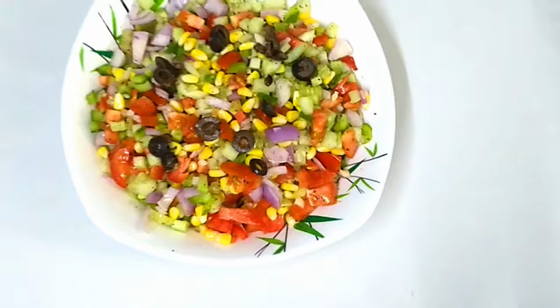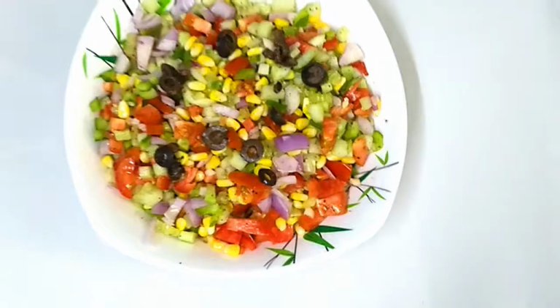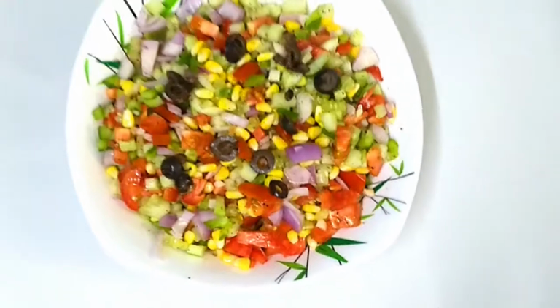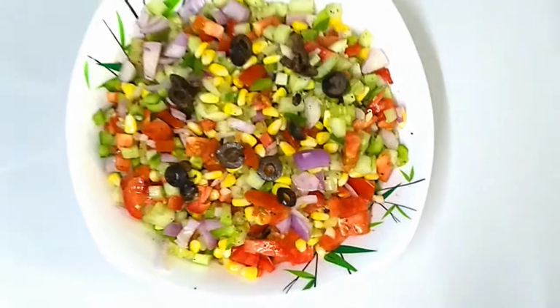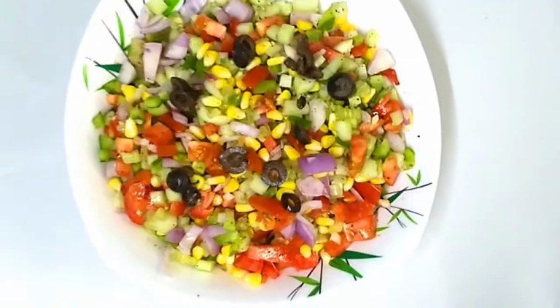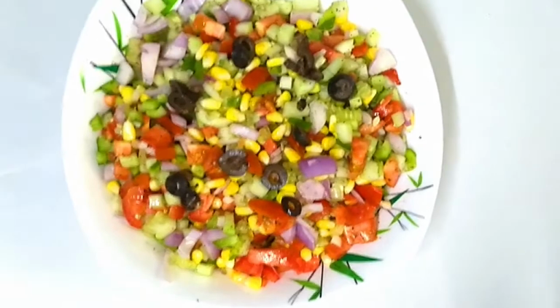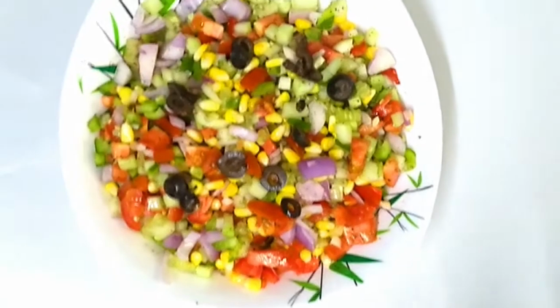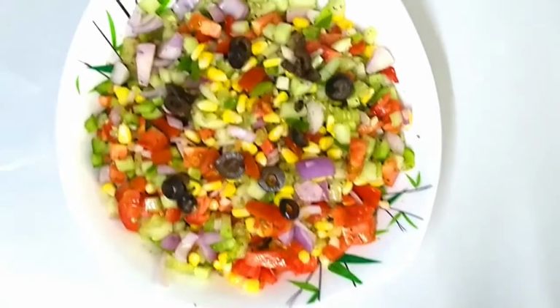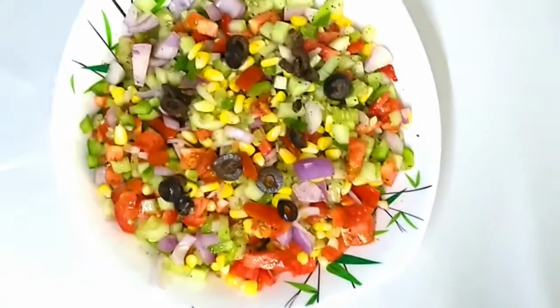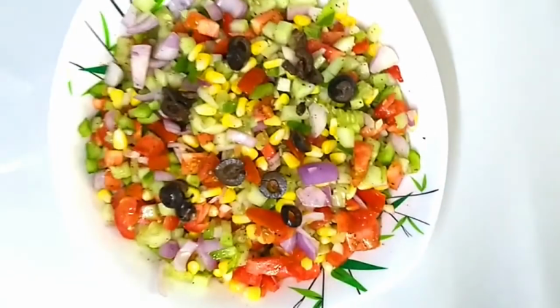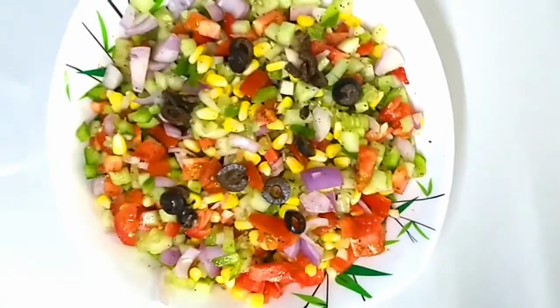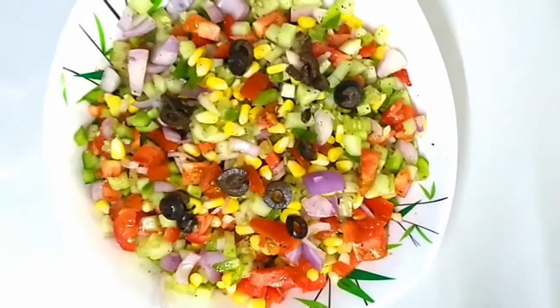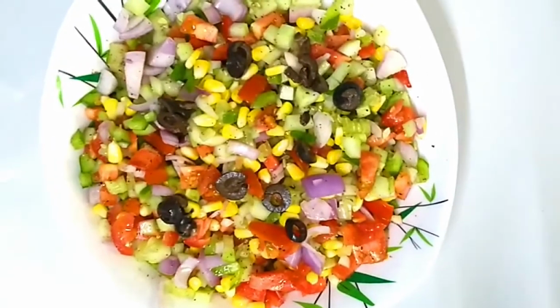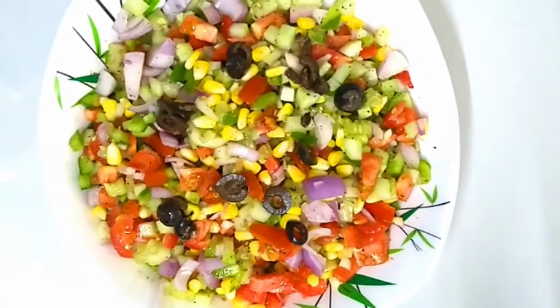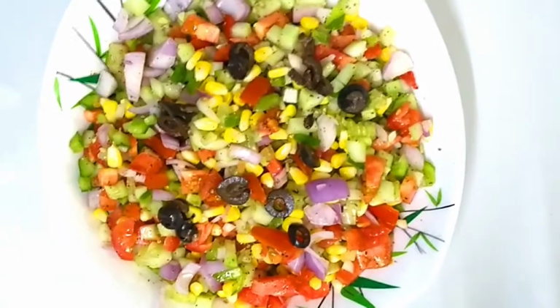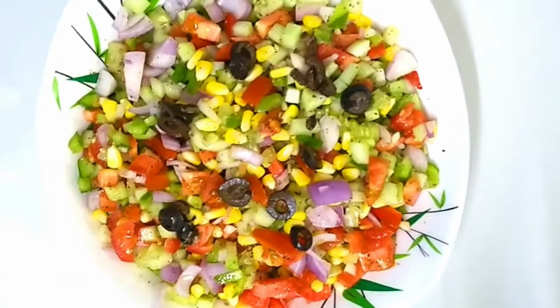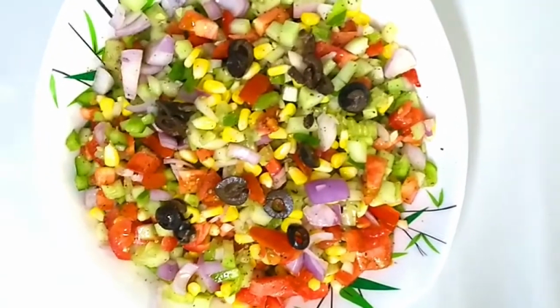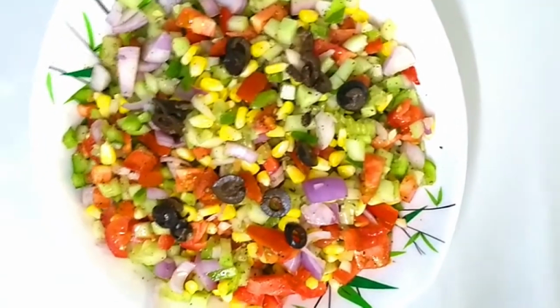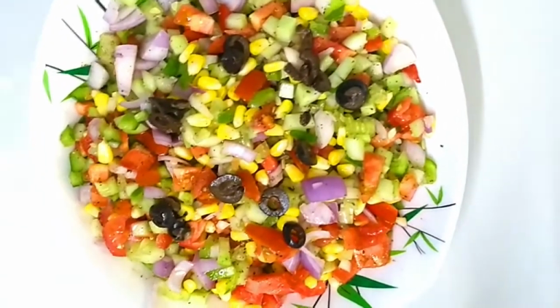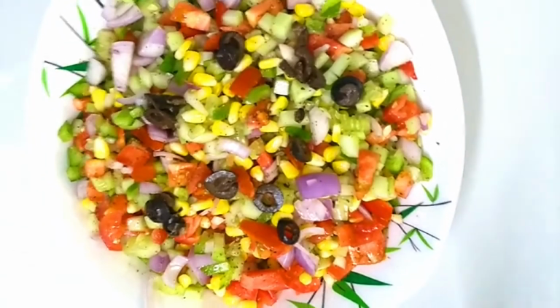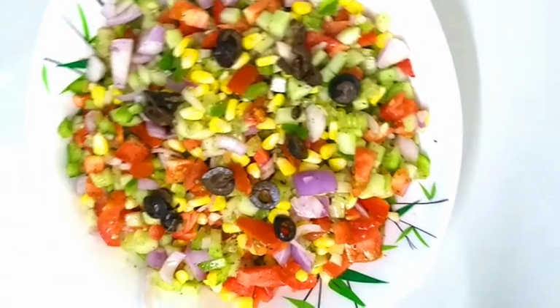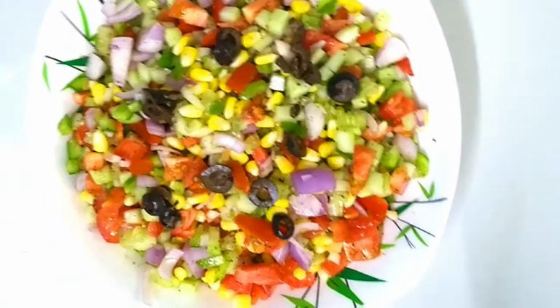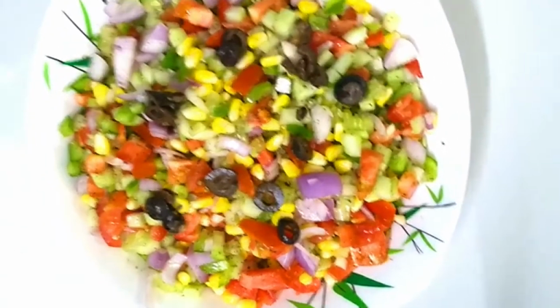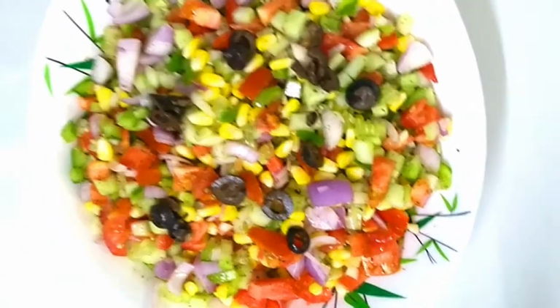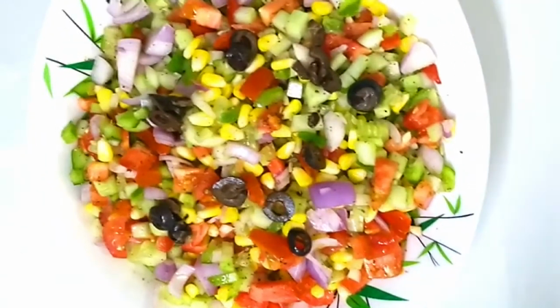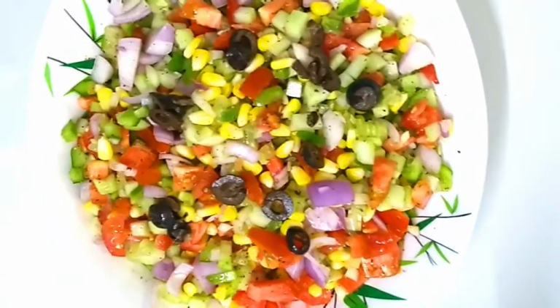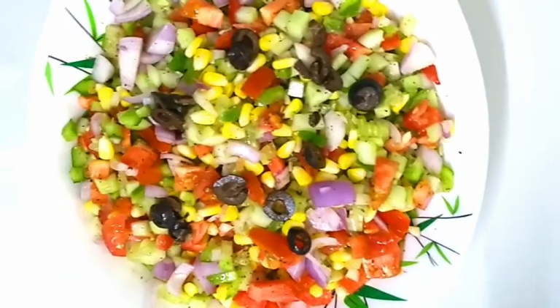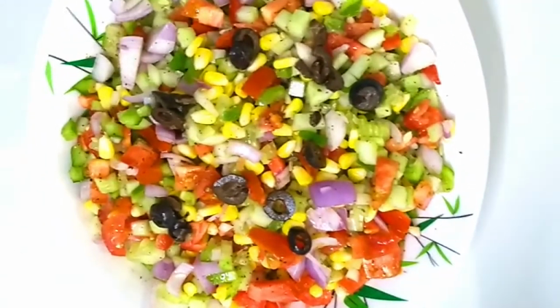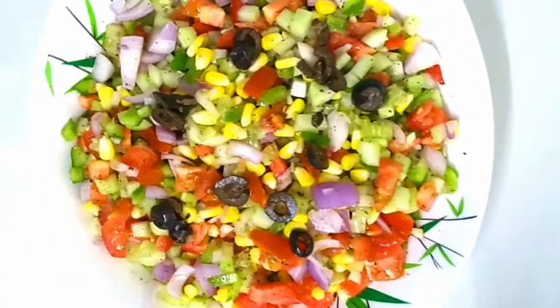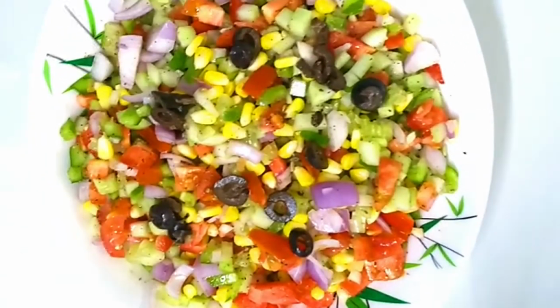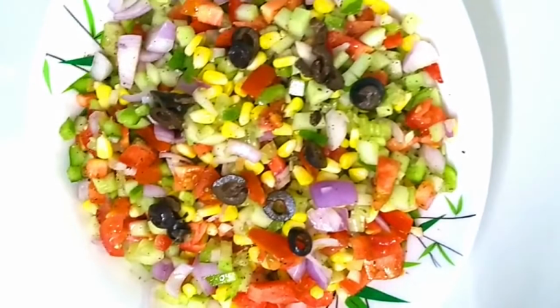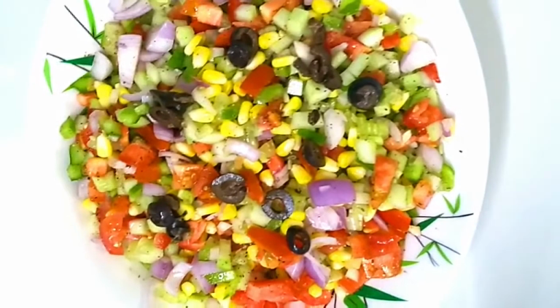Hi Friends! We are going to make a simple salad with sweet corn.